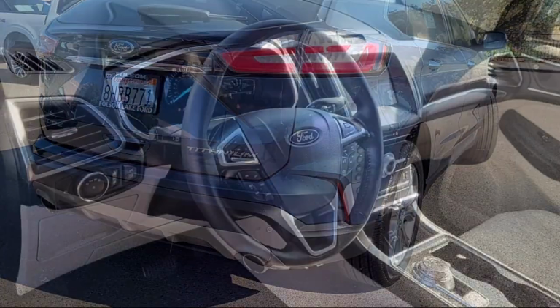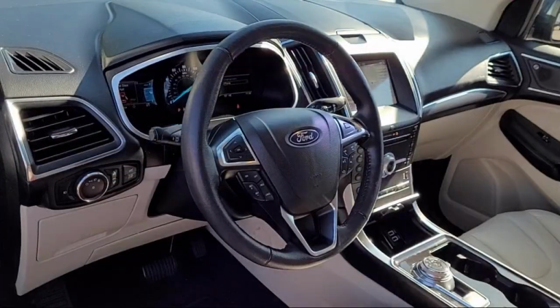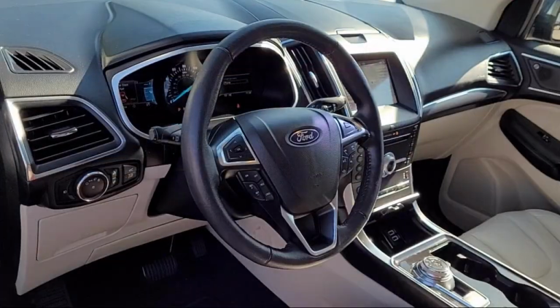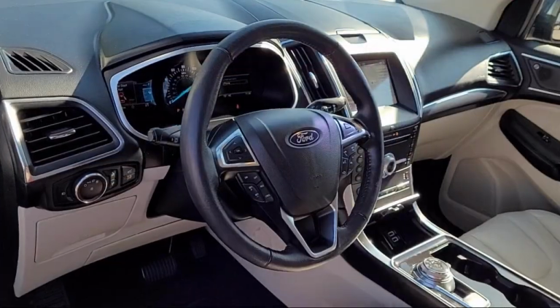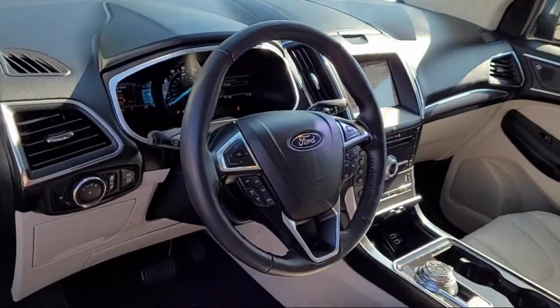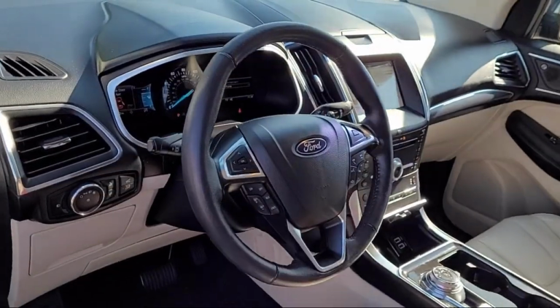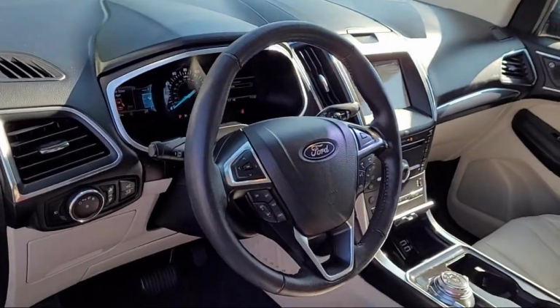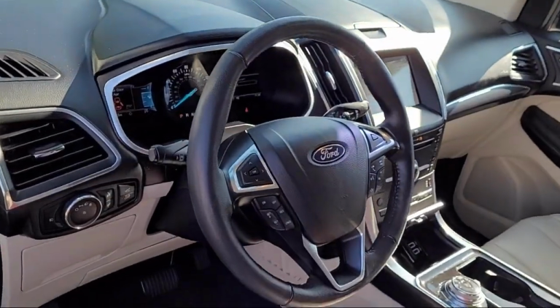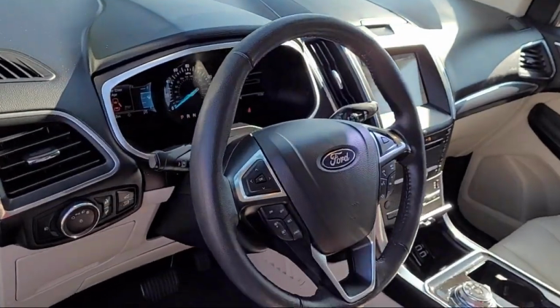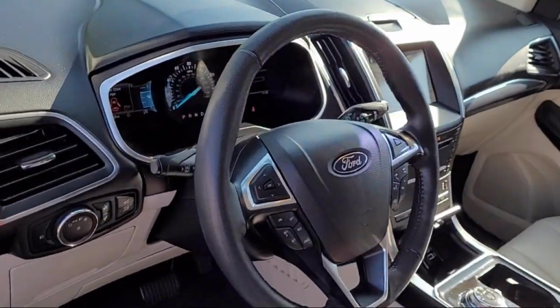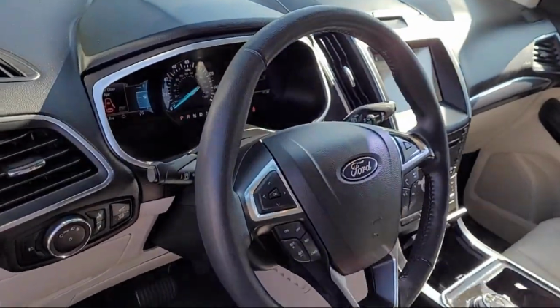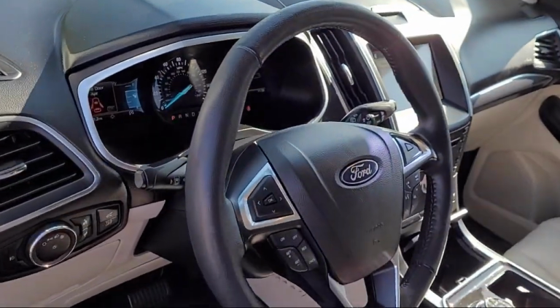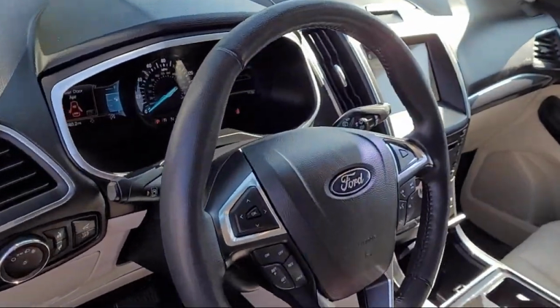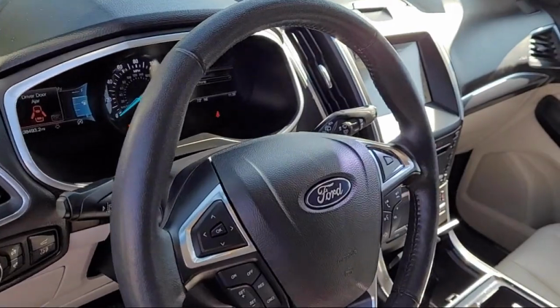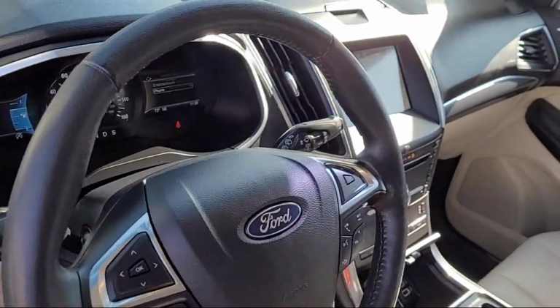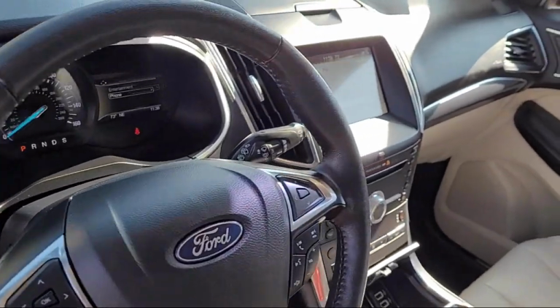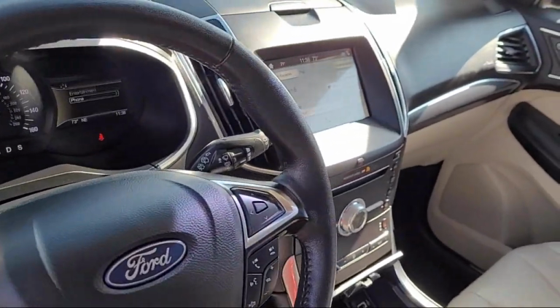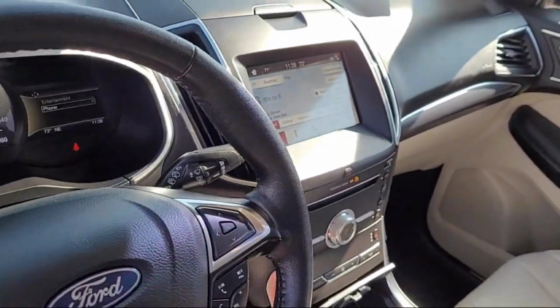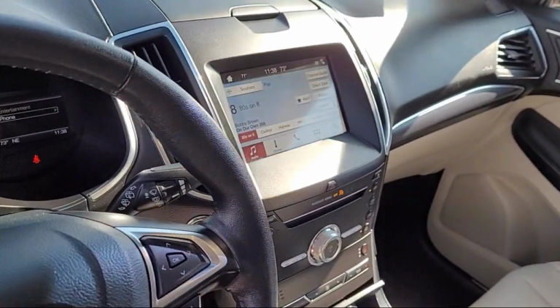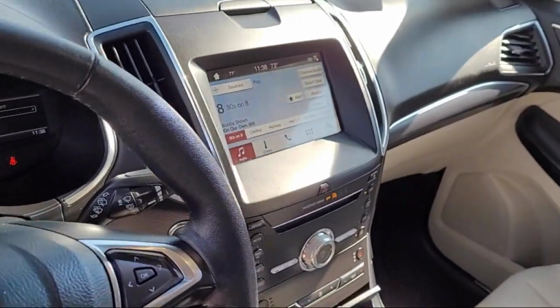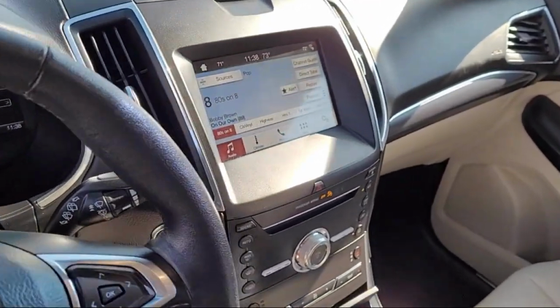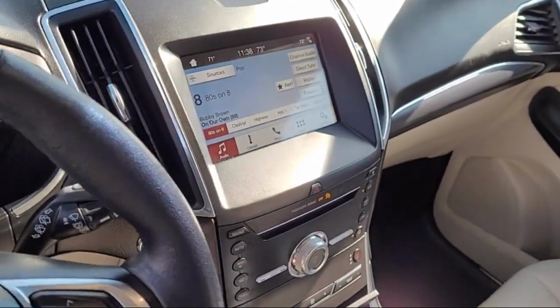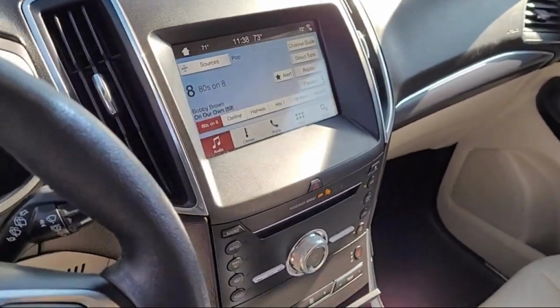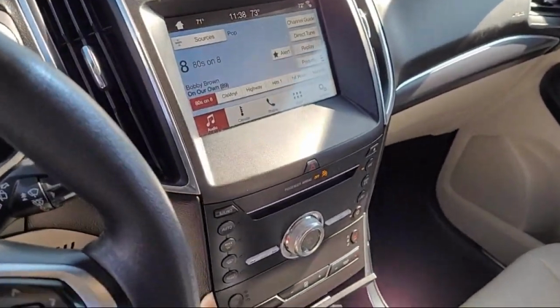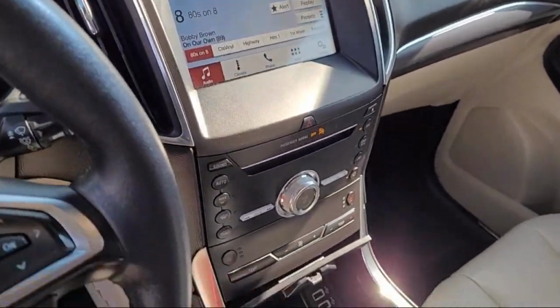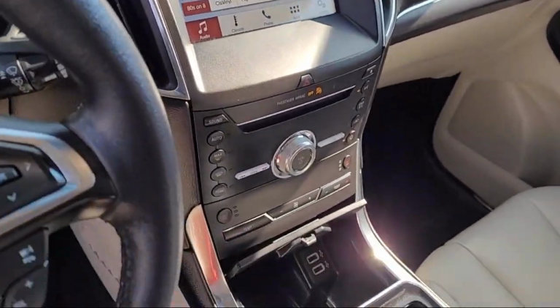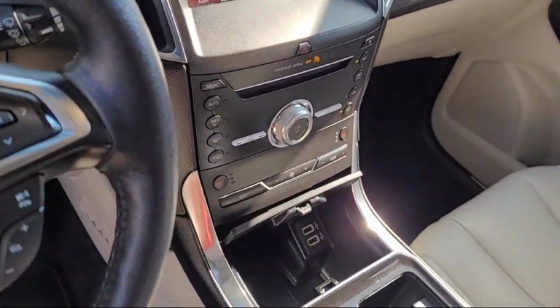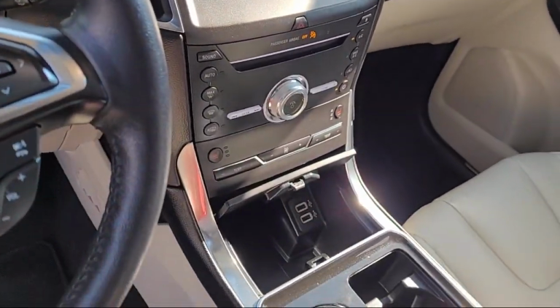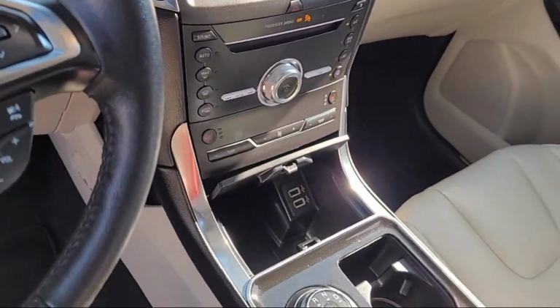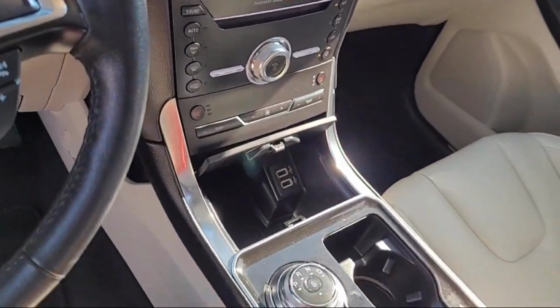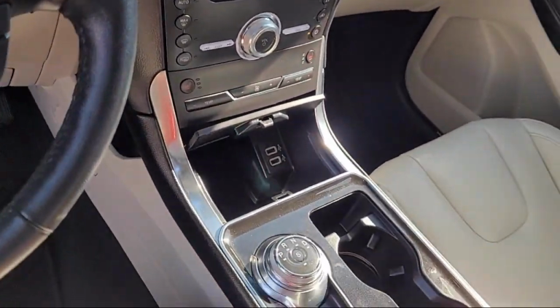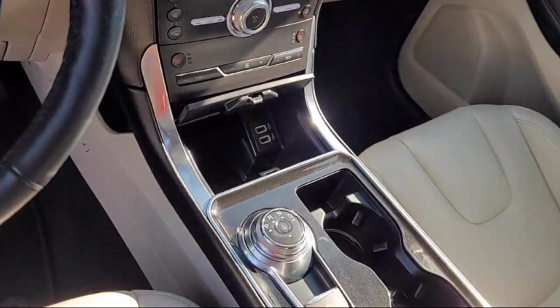Heated front seats, rear spoiler, and has less than 40,000 miles on the odometer.